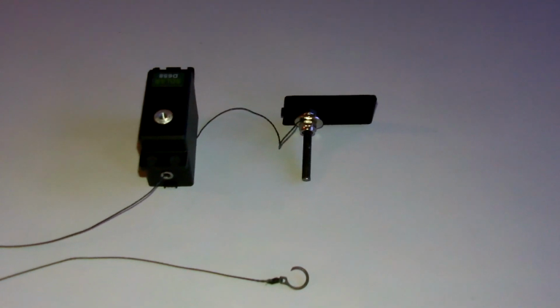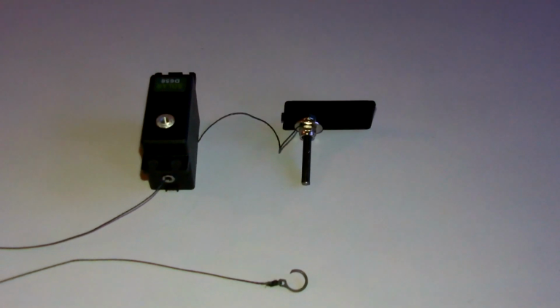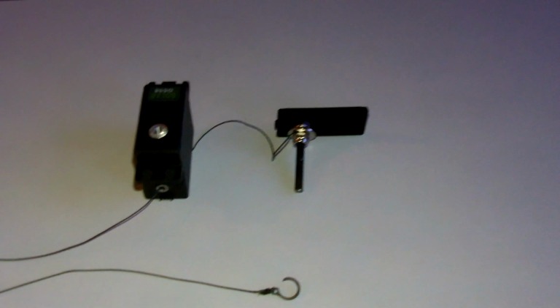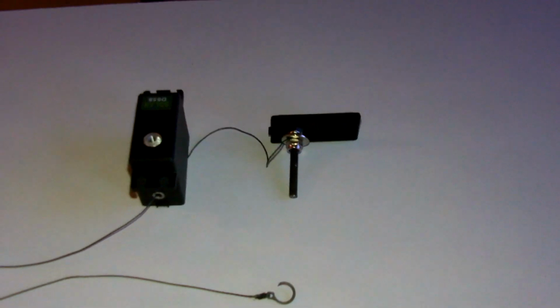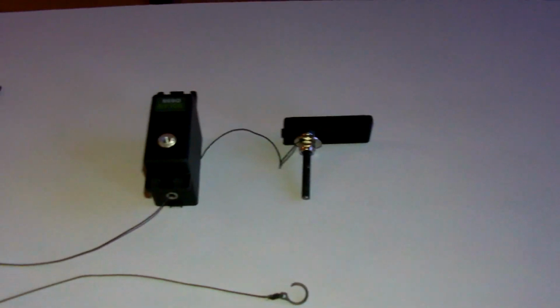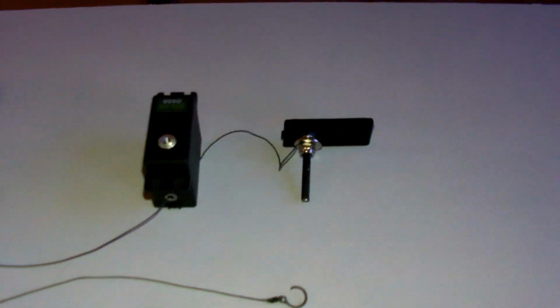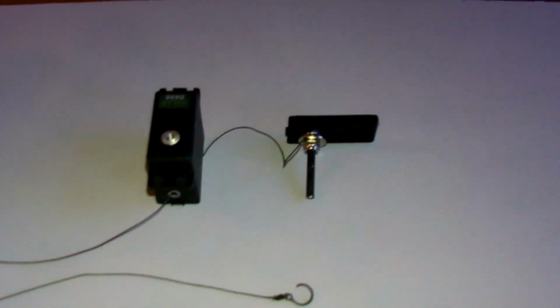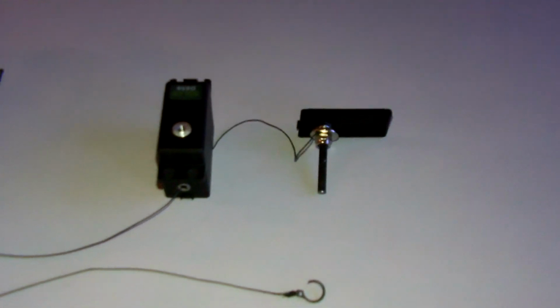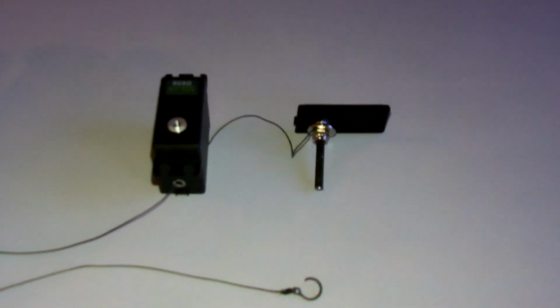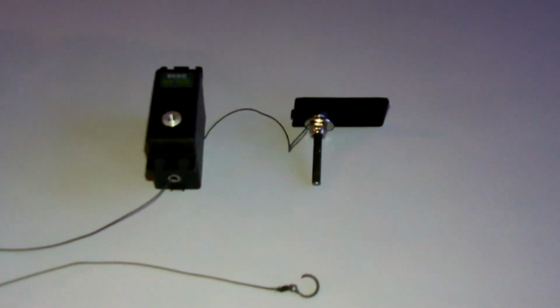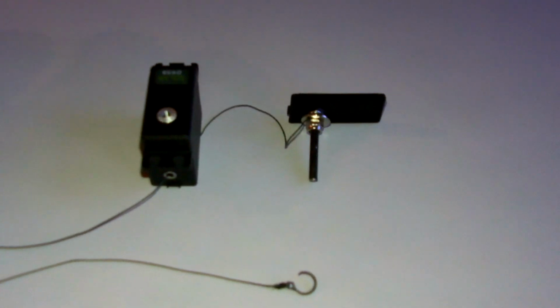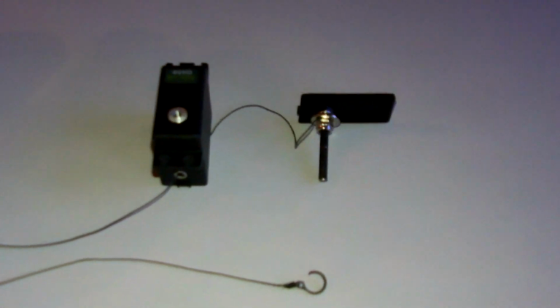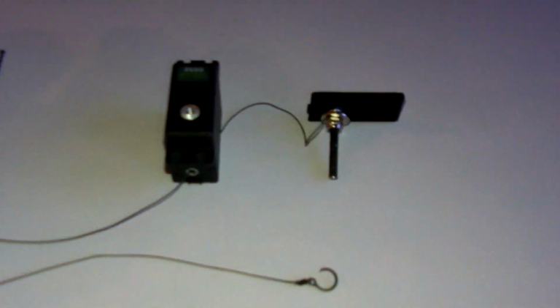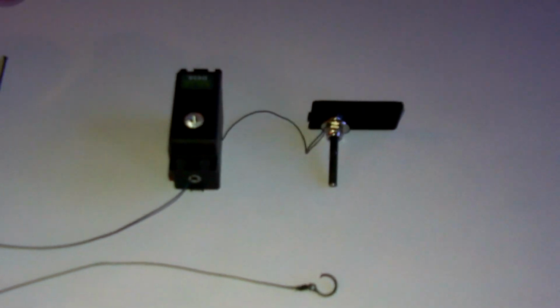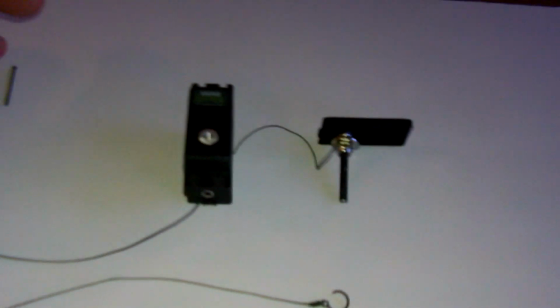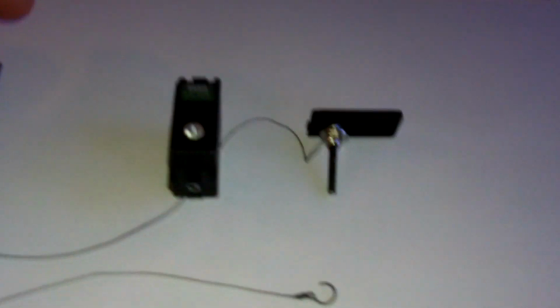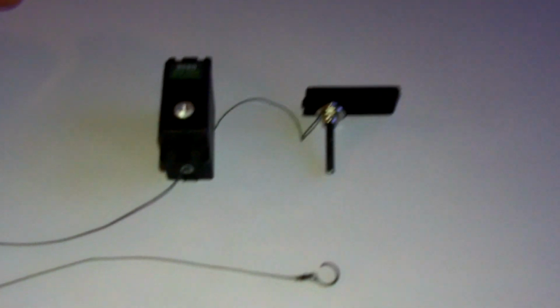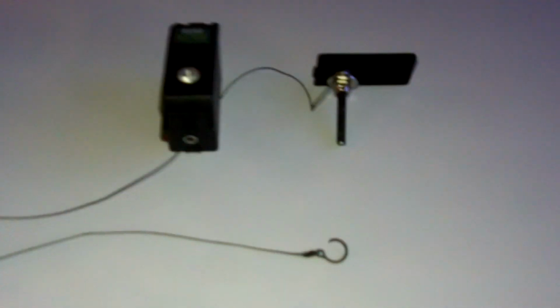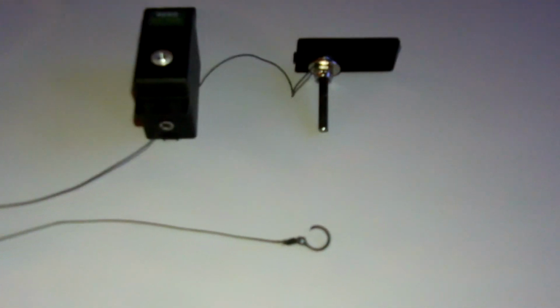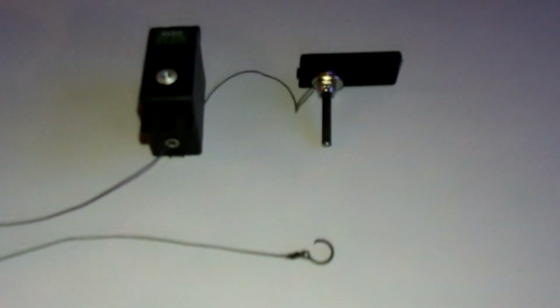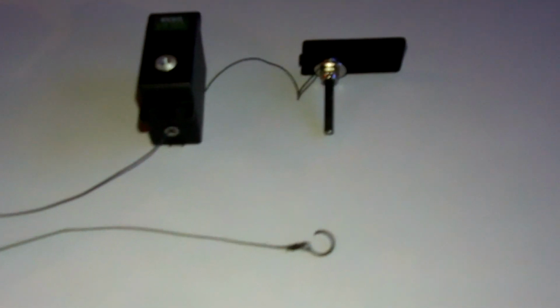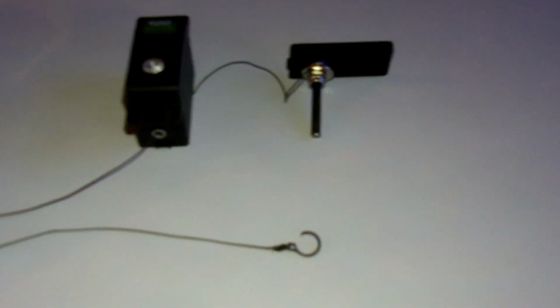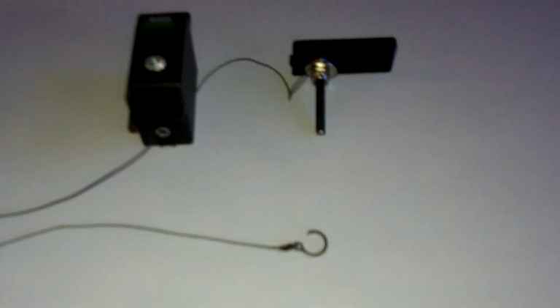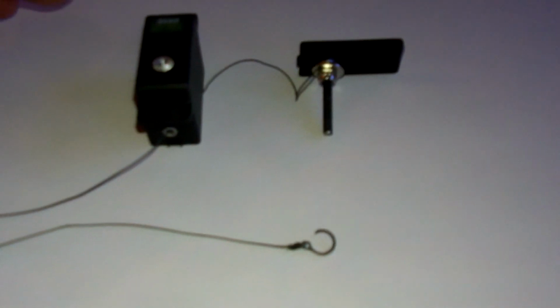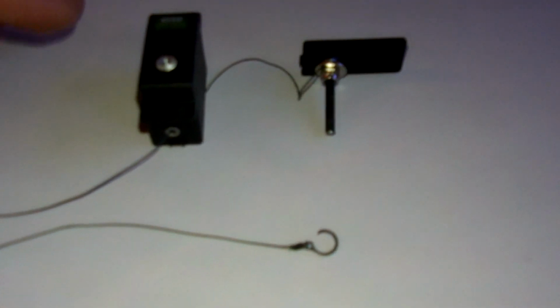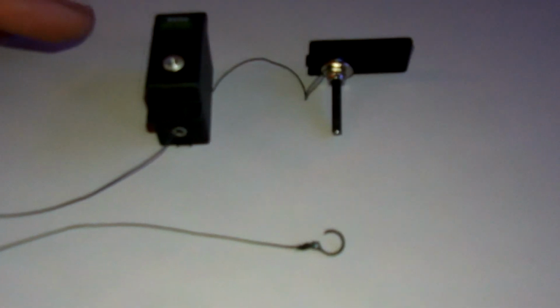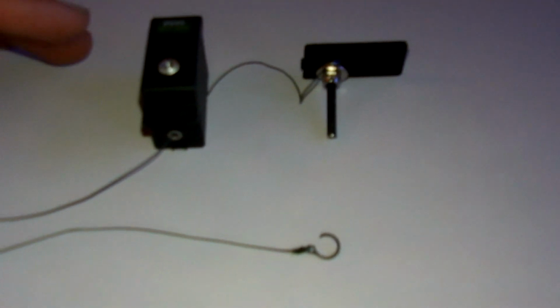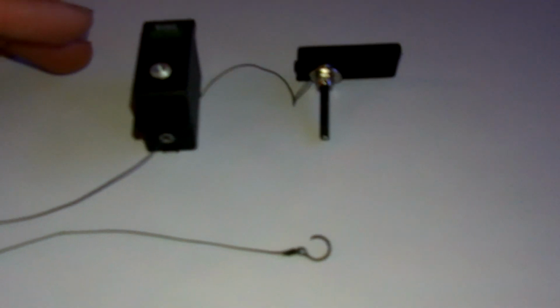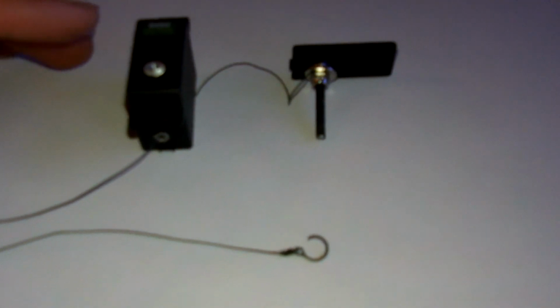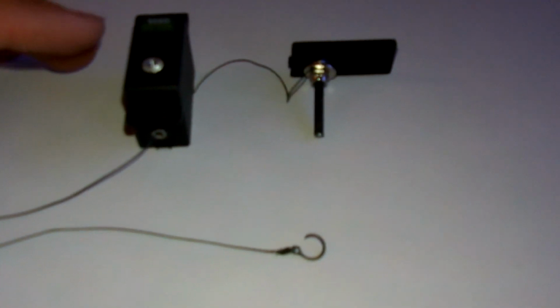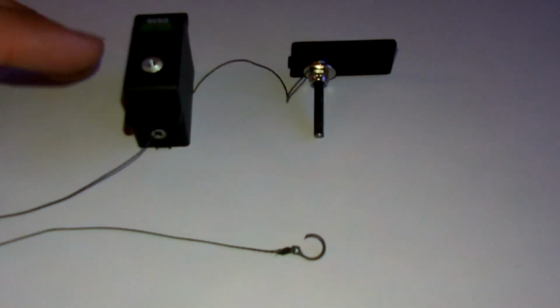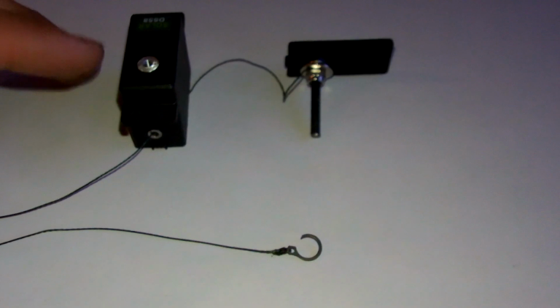Alright guys, I'm going to give you a quick look at my new winch that I'm working on for my scale project.